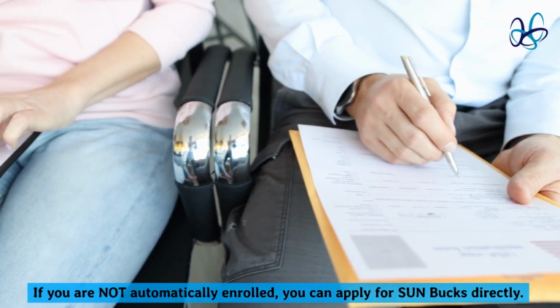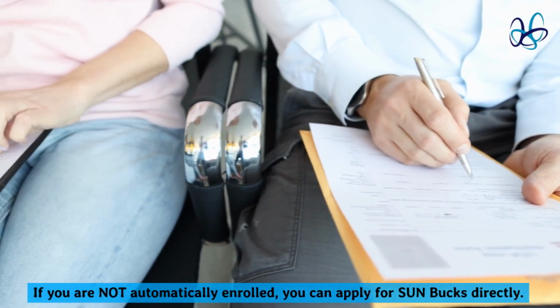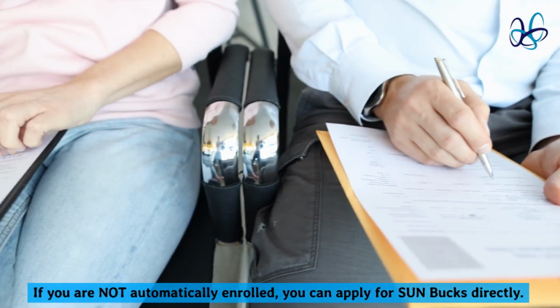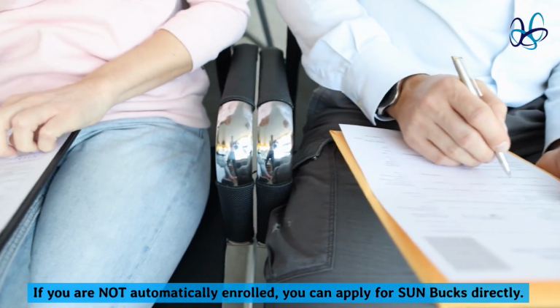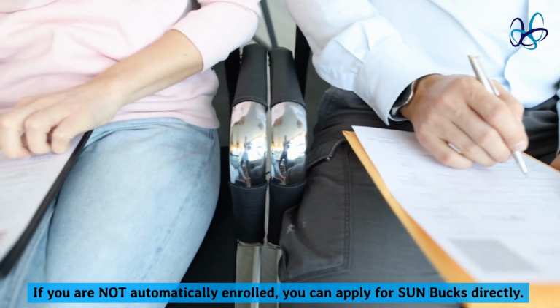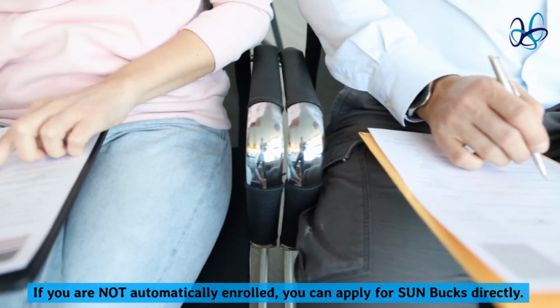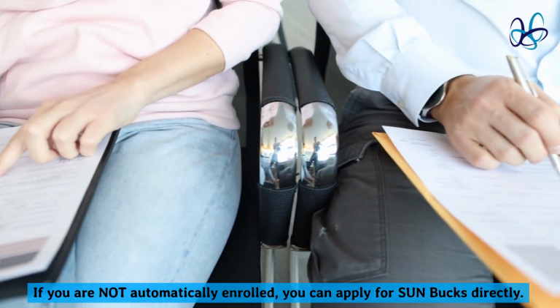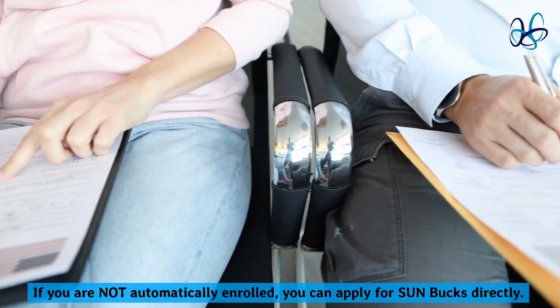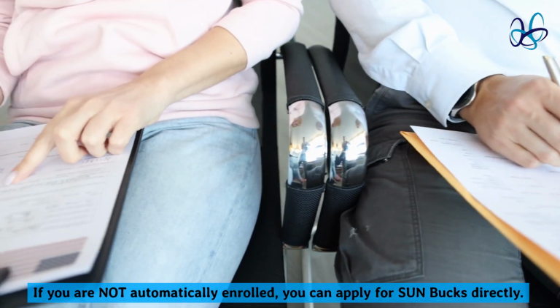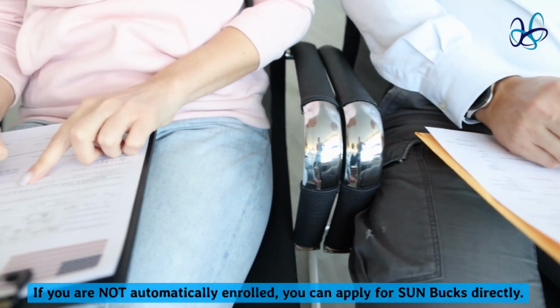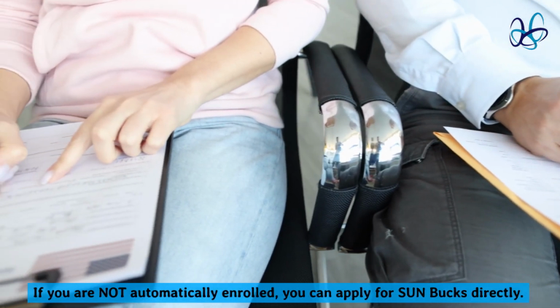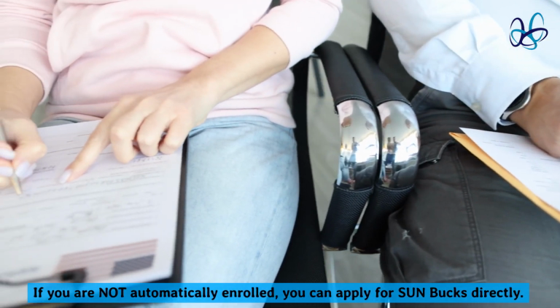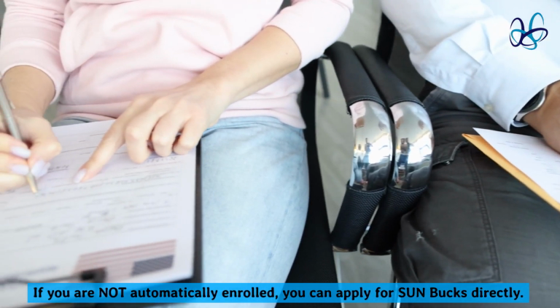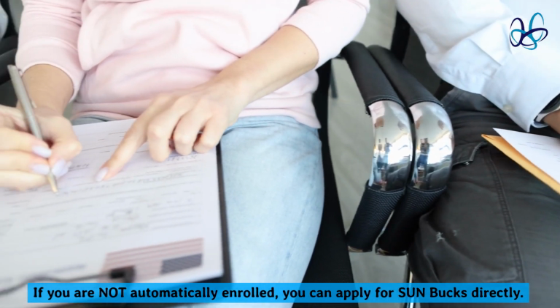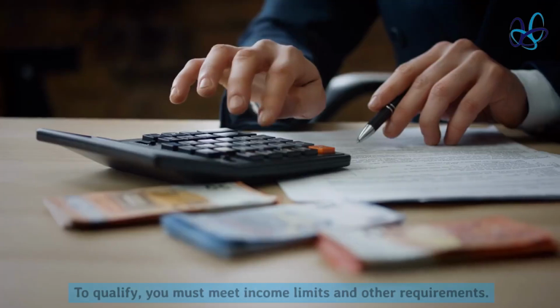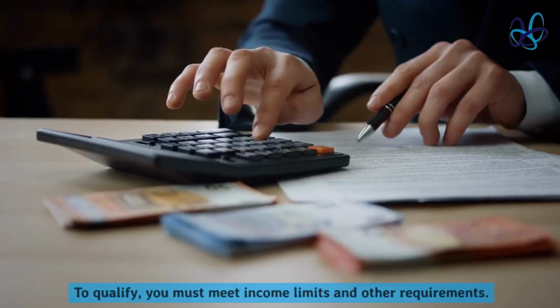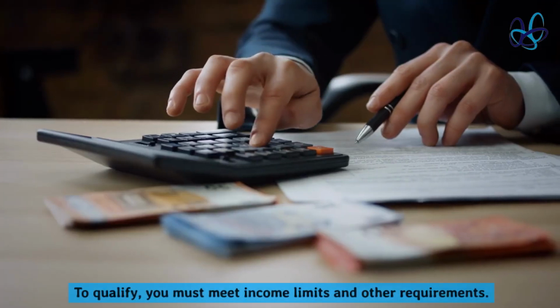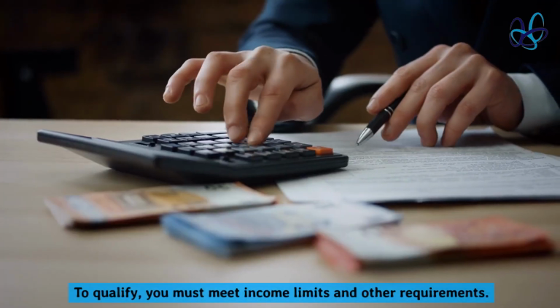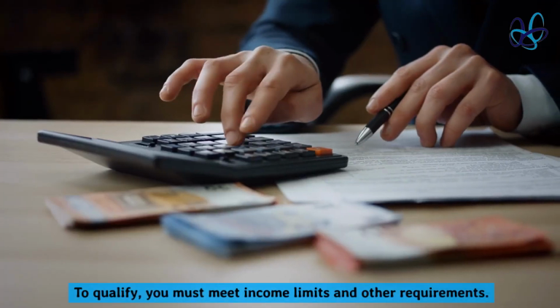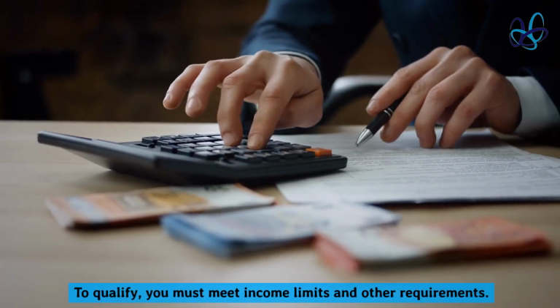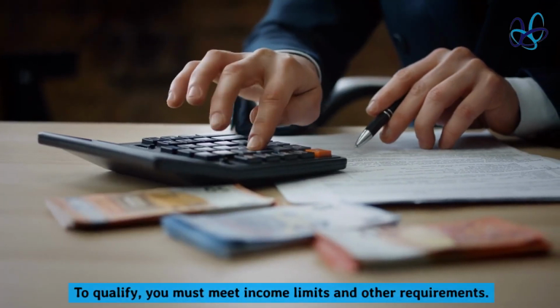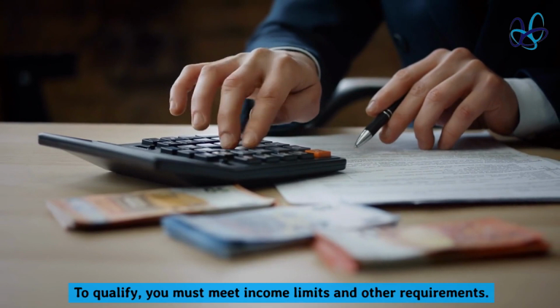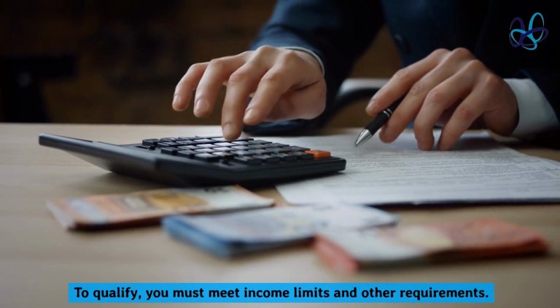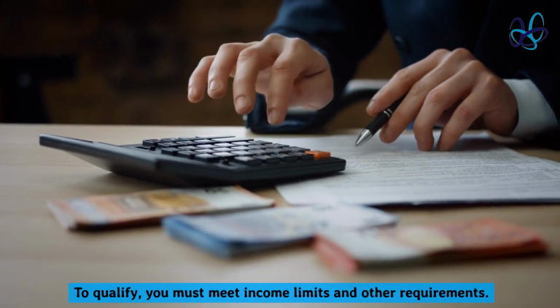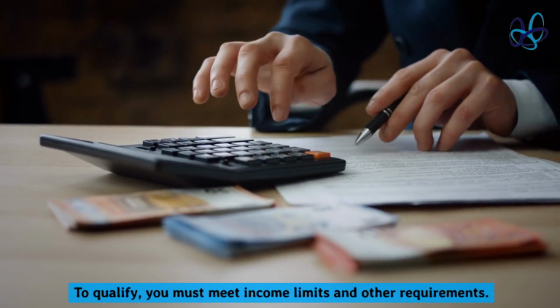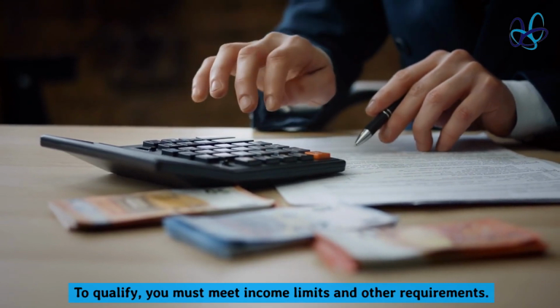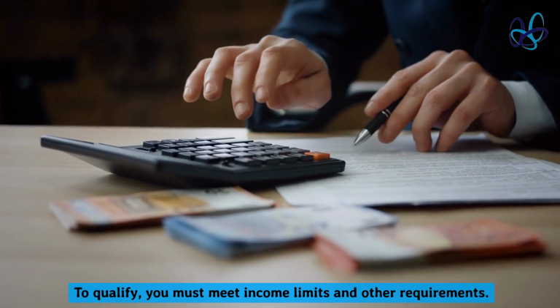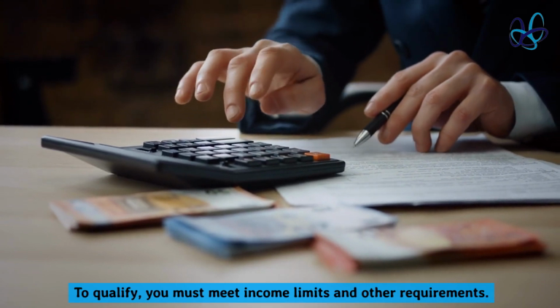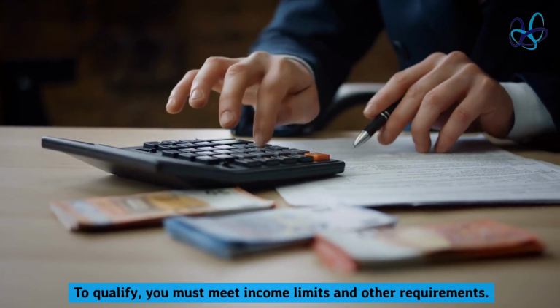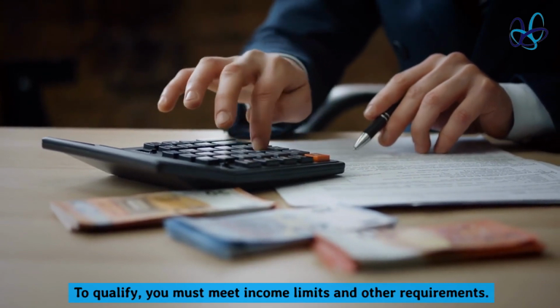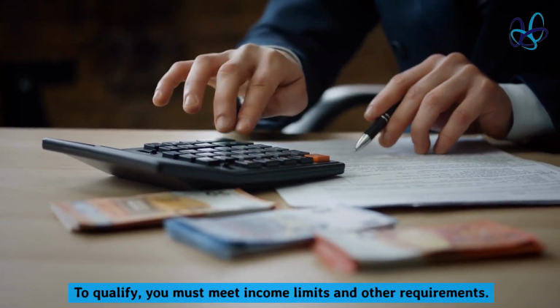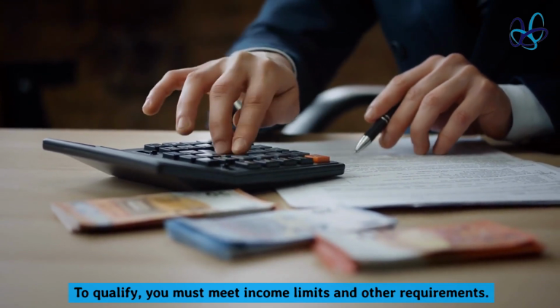If you are not automatically enrolled, you can apply for Sun Bucks directly. To qualify, you must meet income limits and other requirements.